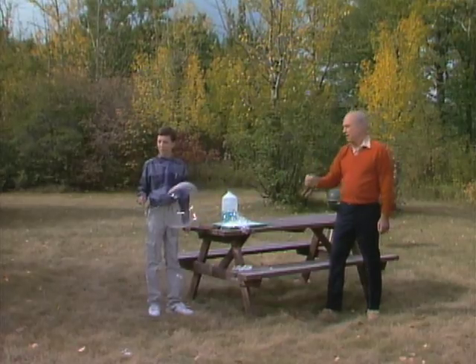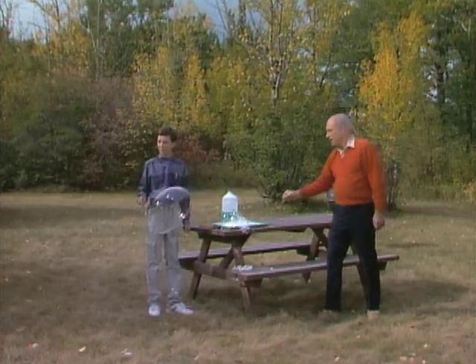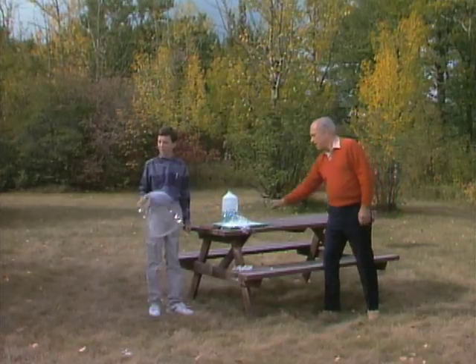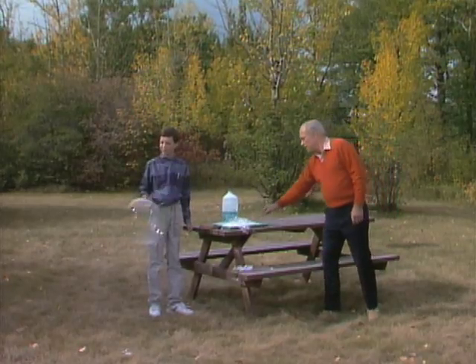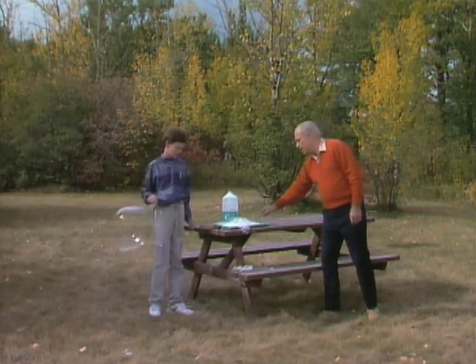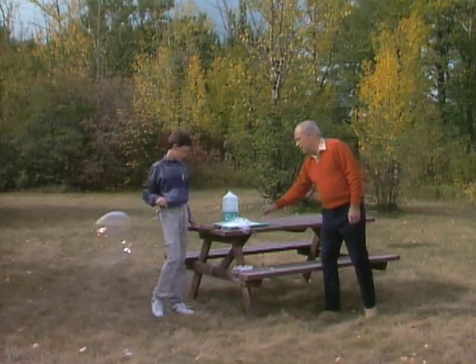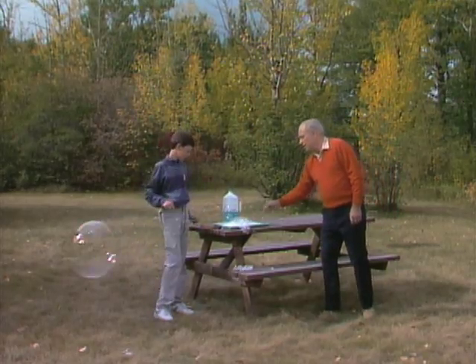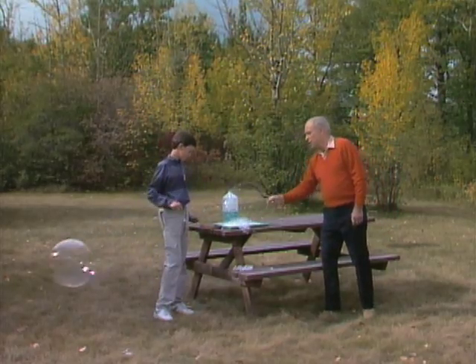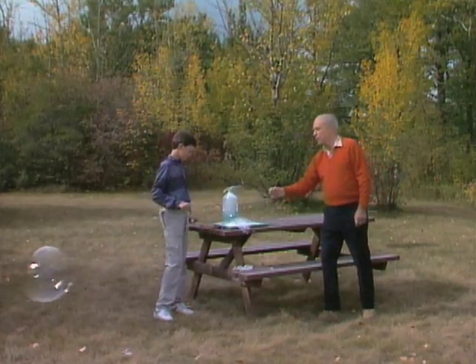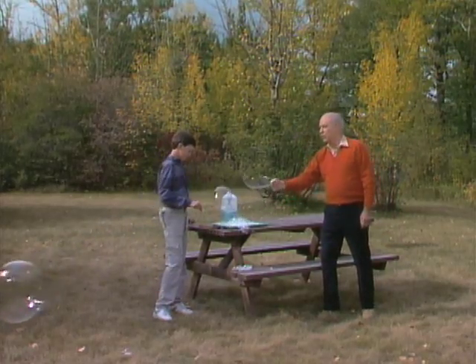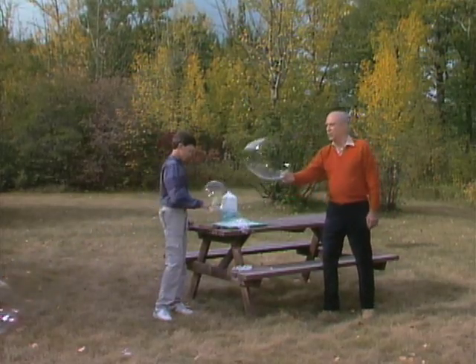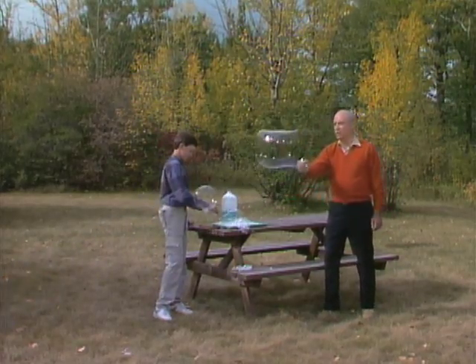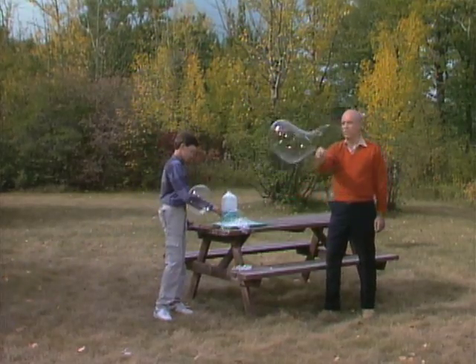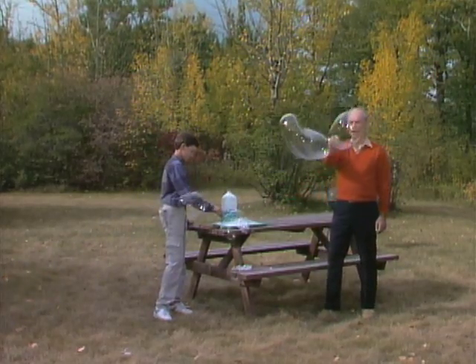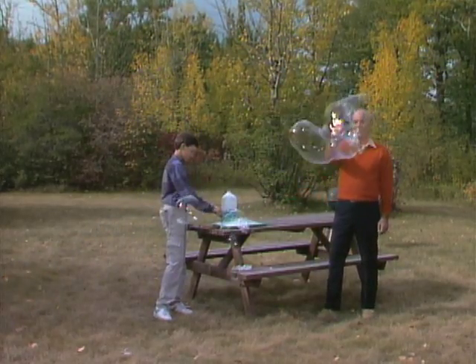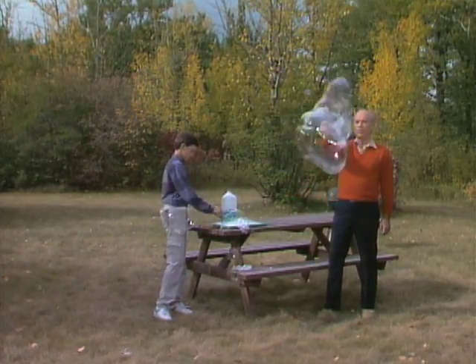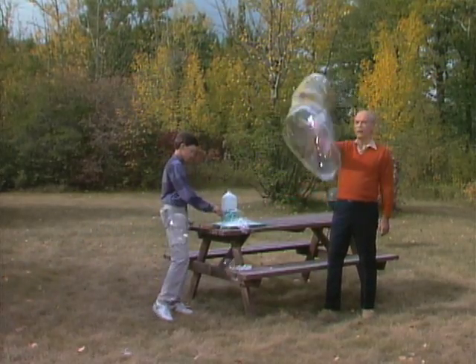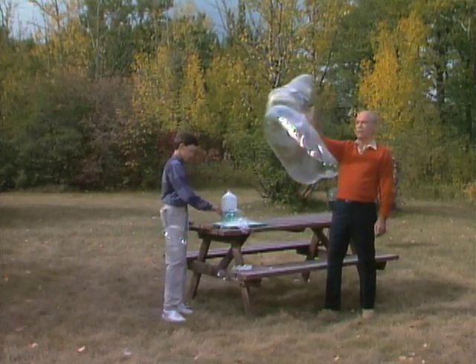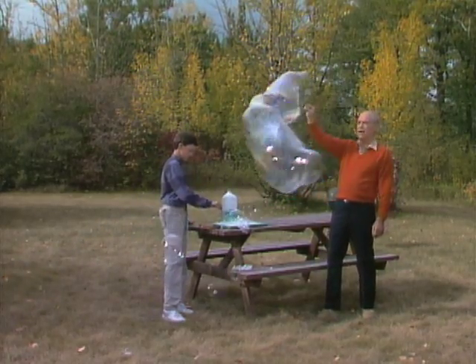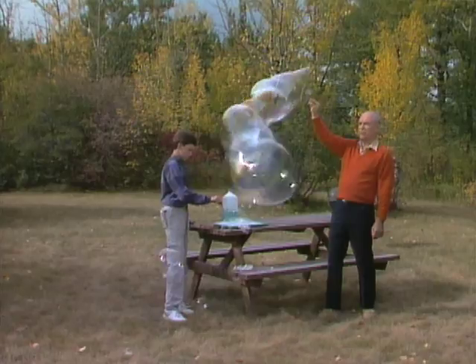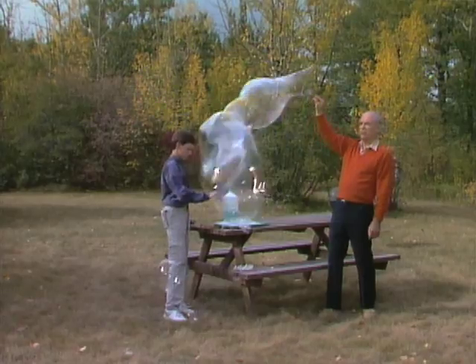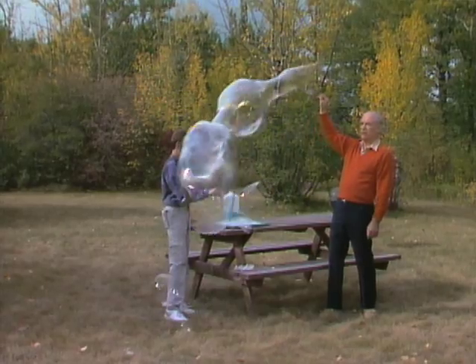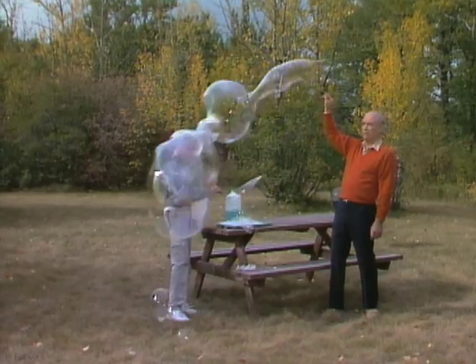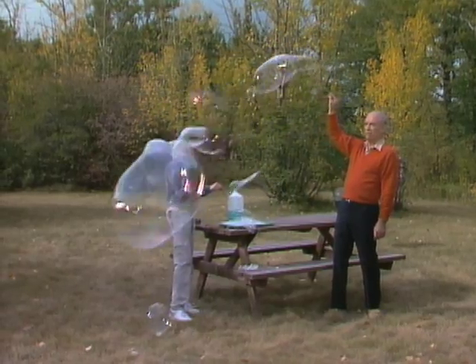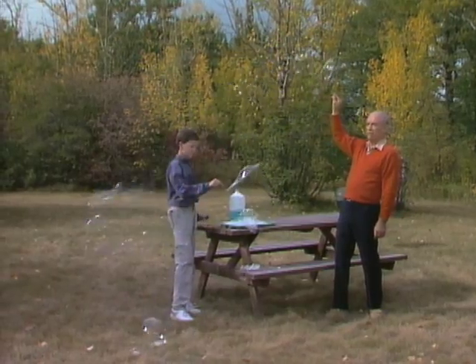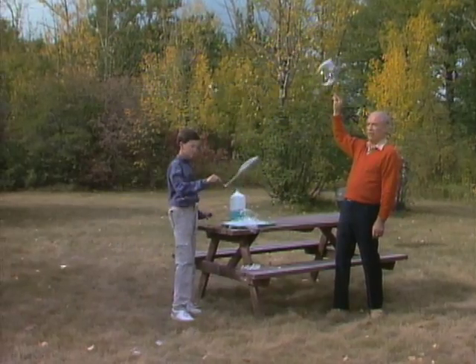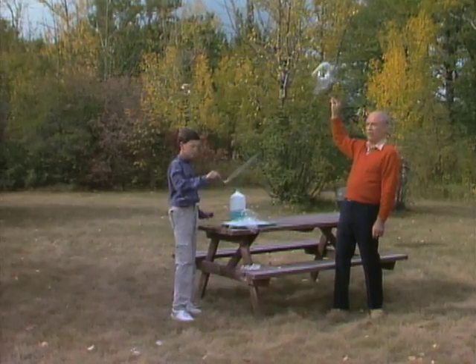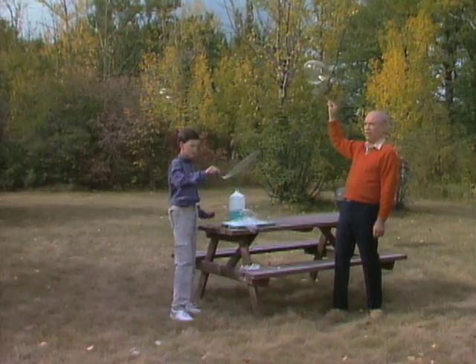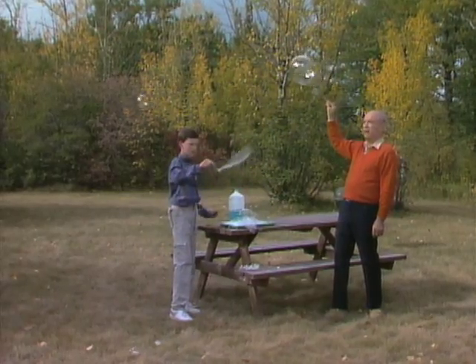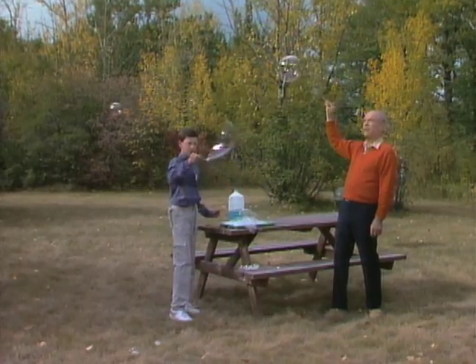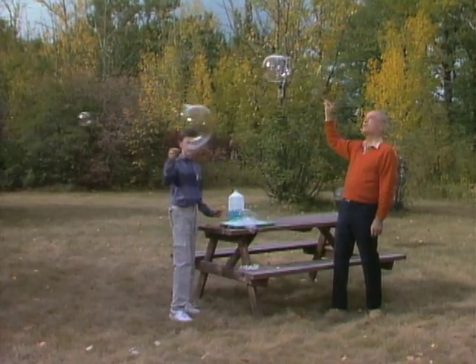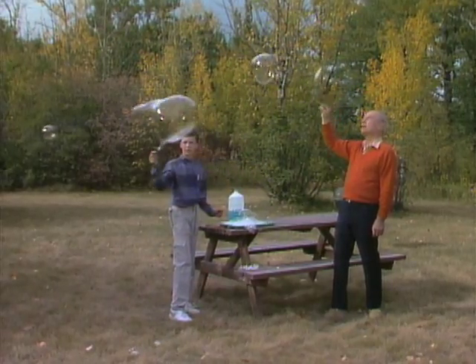Look at all the colors they make, too. Oh, there goes one. You know, you can do this at home yourself. You don't need to come over to my house to do it. You can? Yeah, all you need are the ingredients.